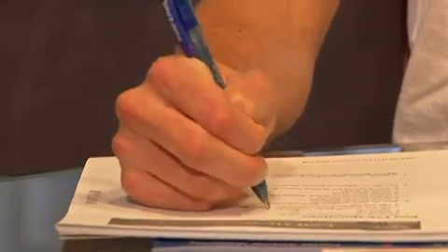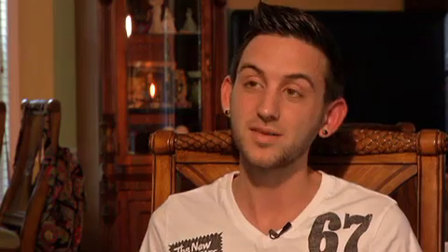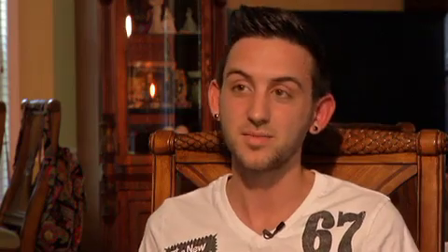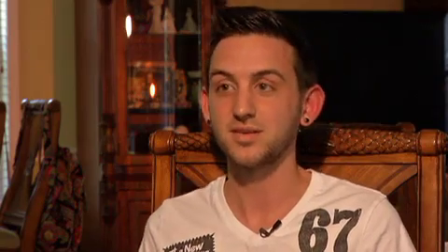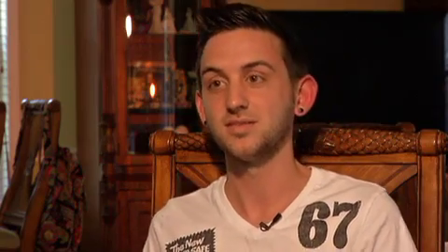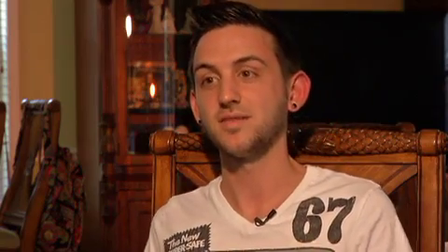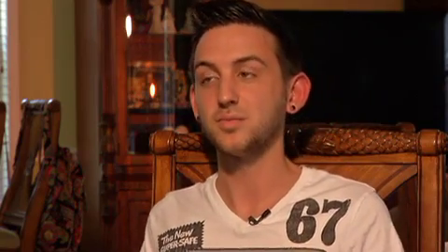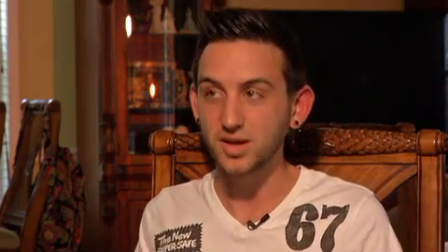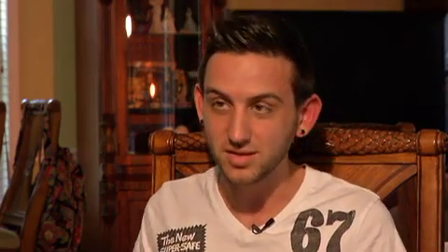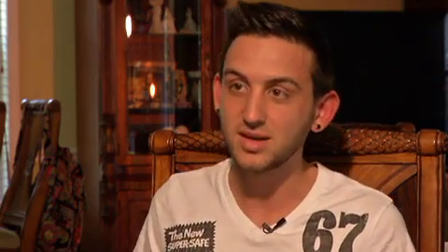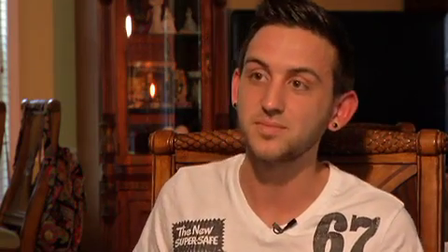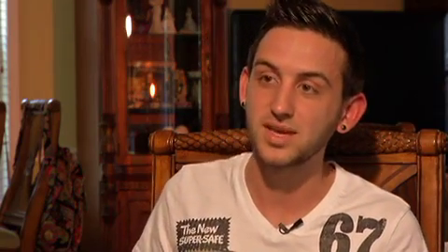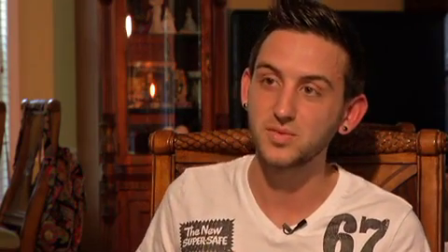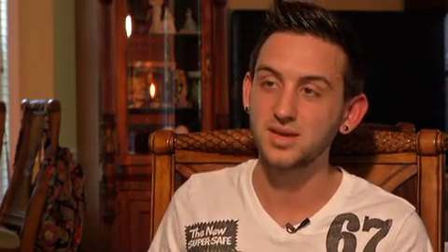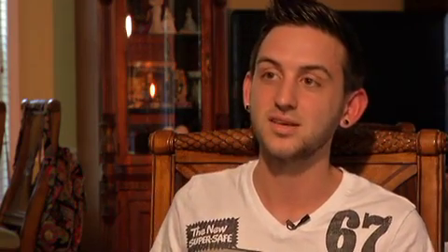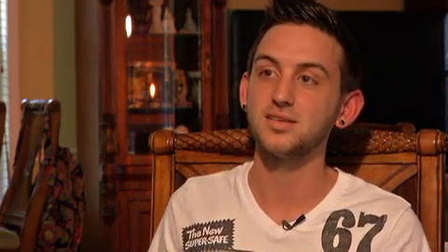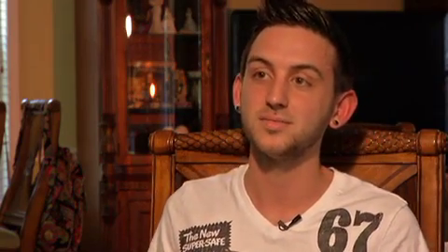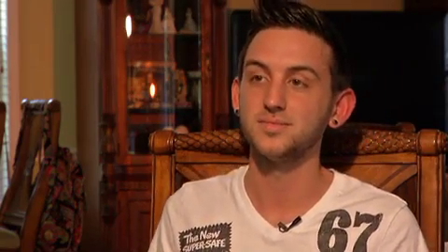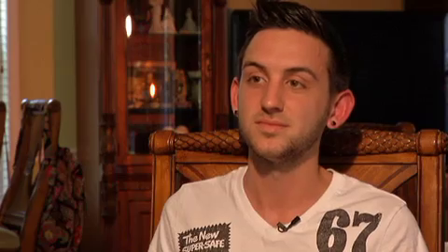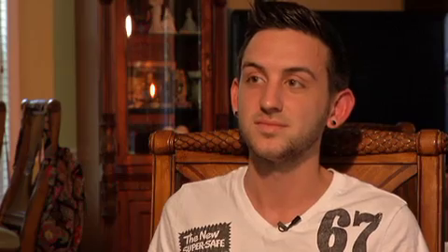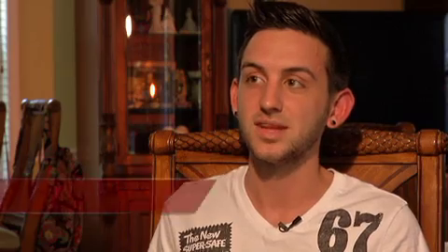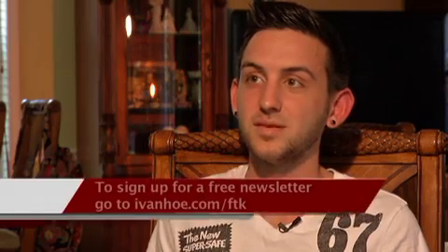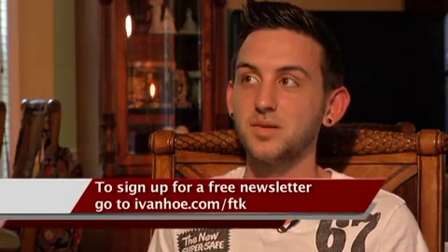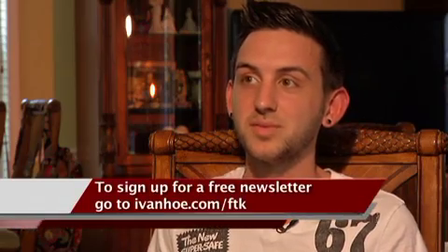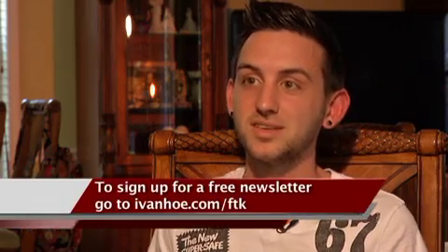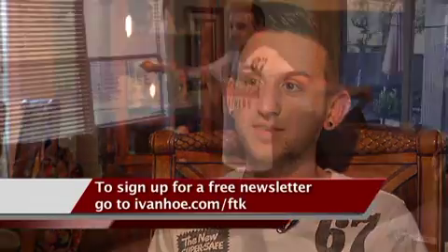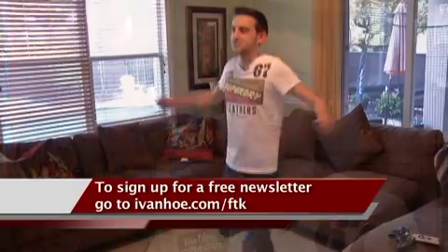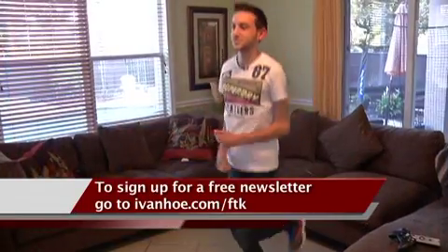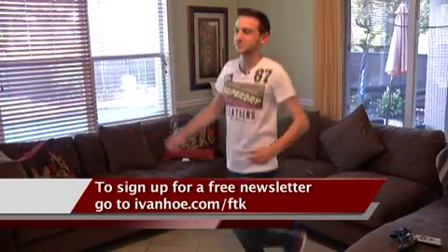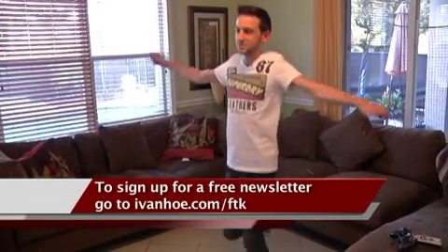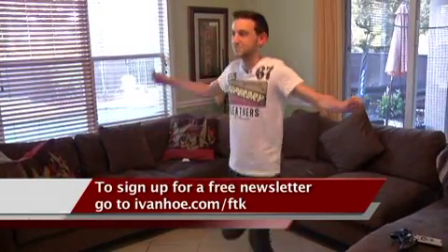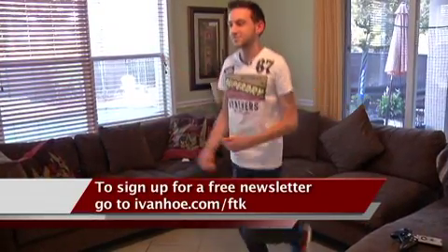Thomas says he feels a lot better — more healthy. He gained weight and feels better about himself. I'm Marty Salt reporting.